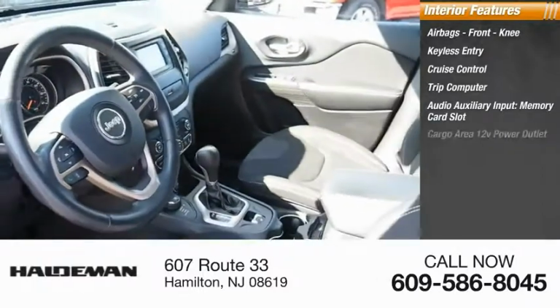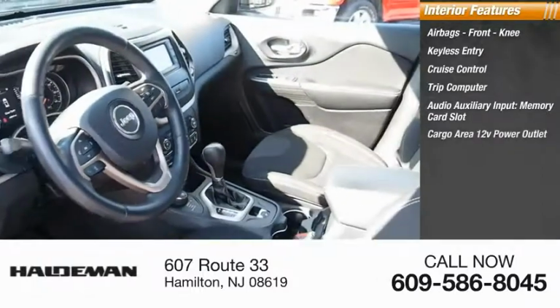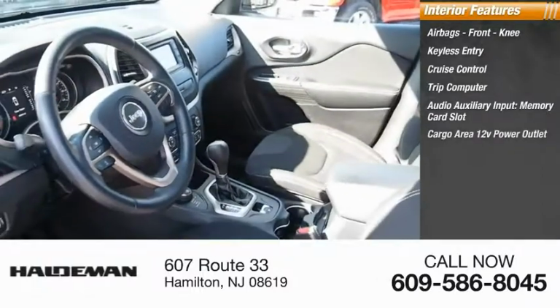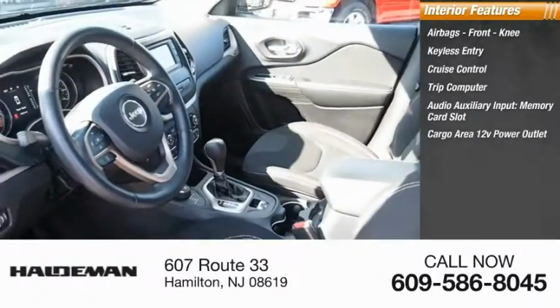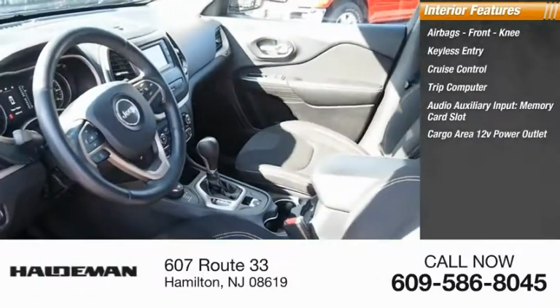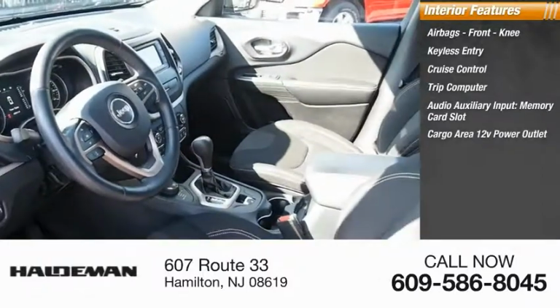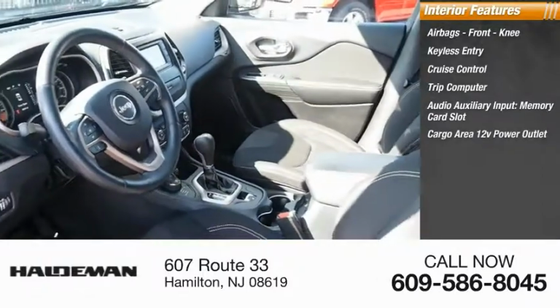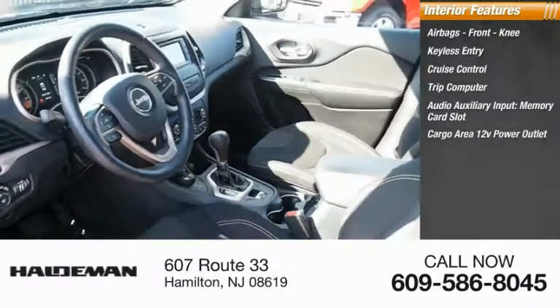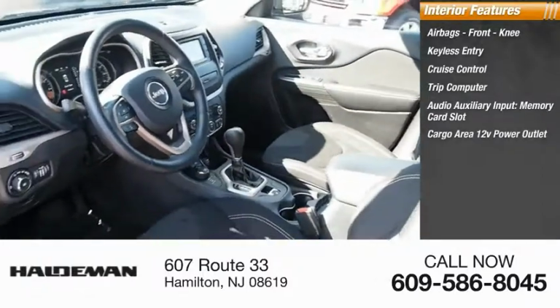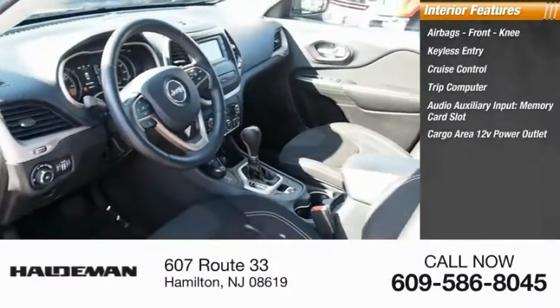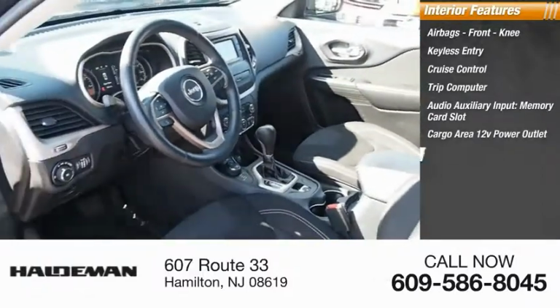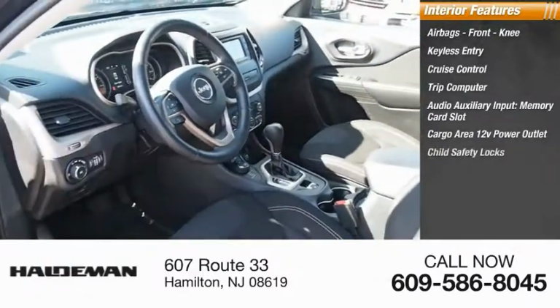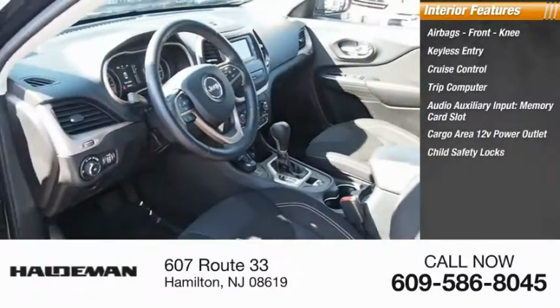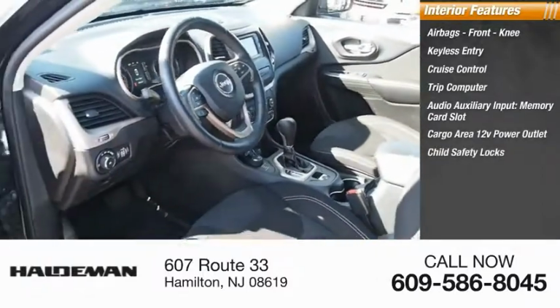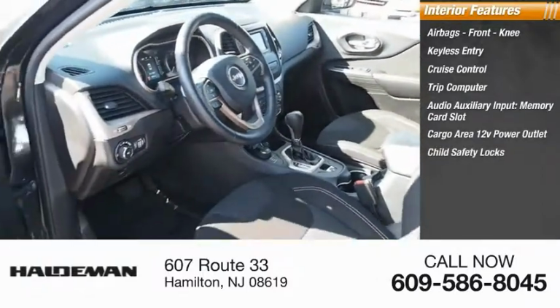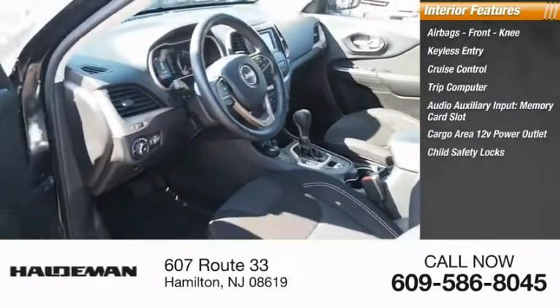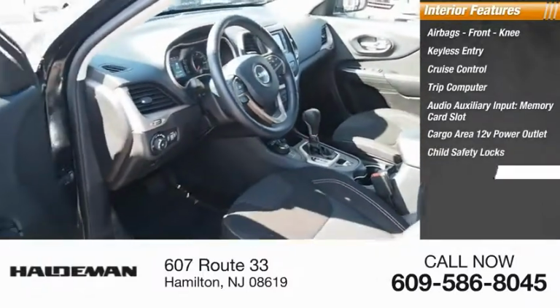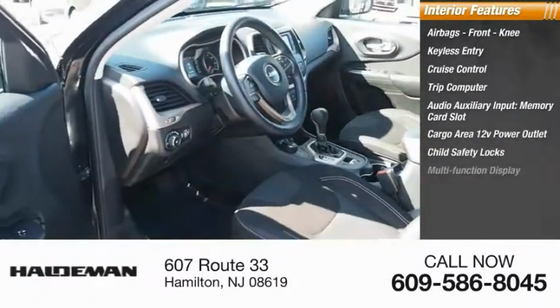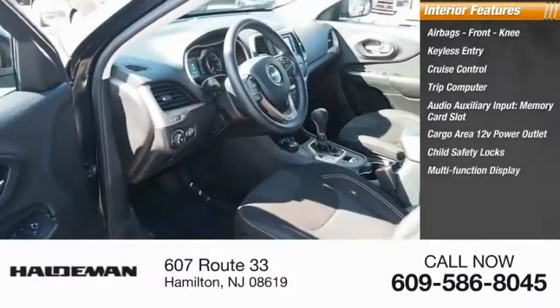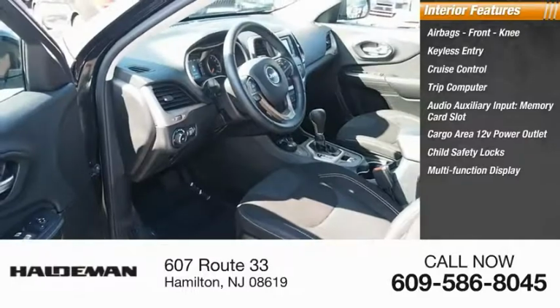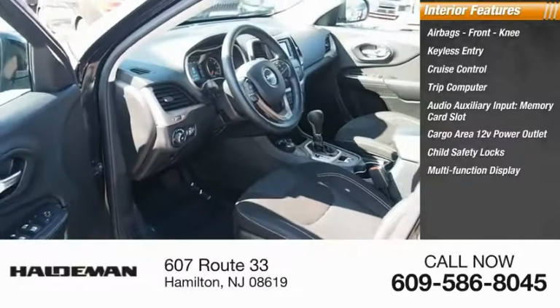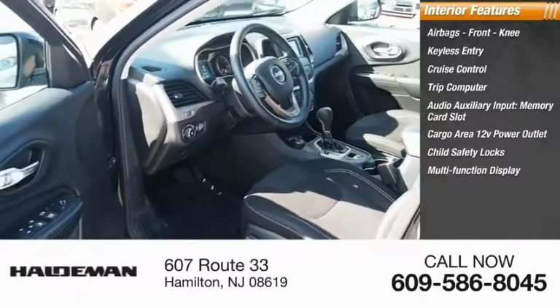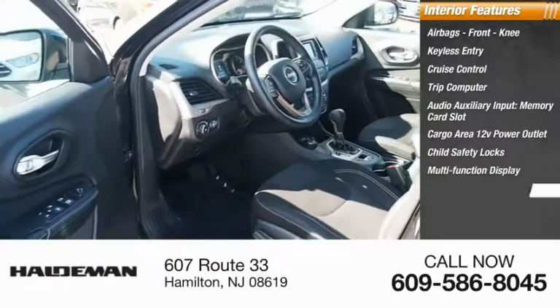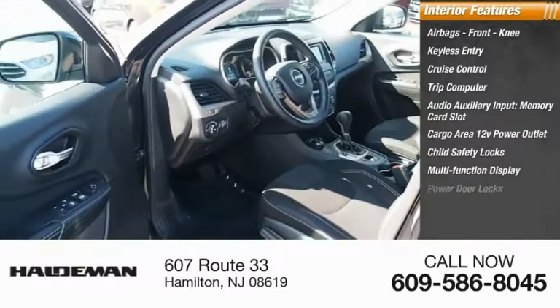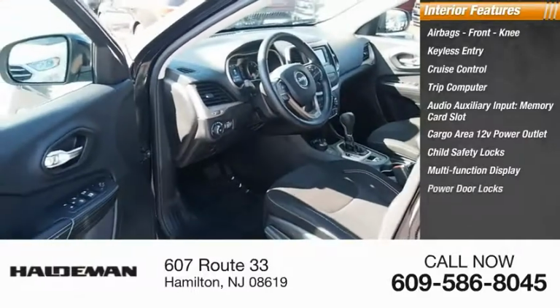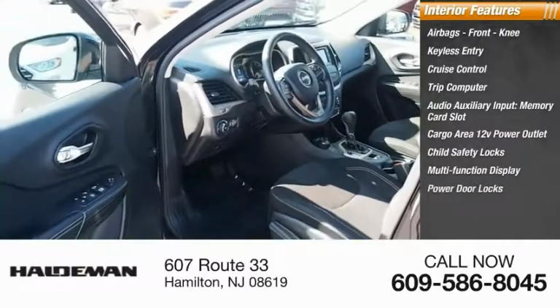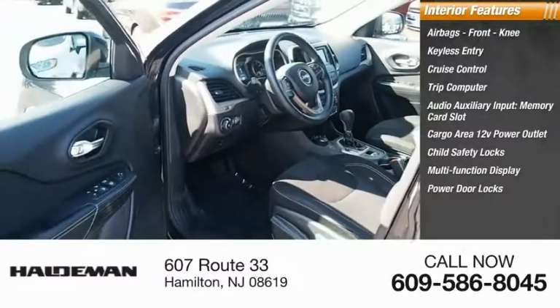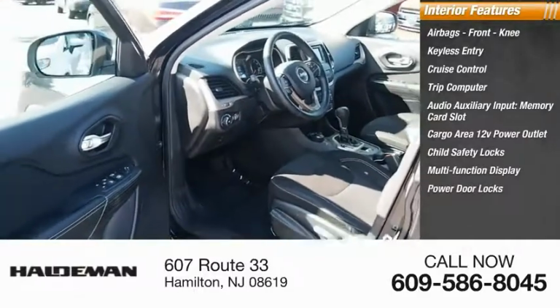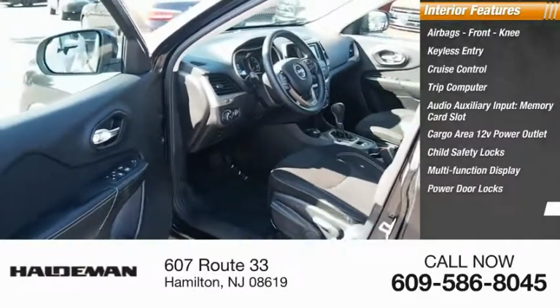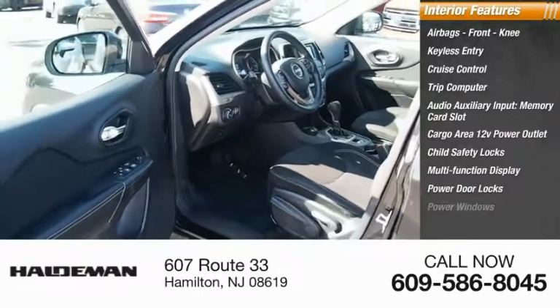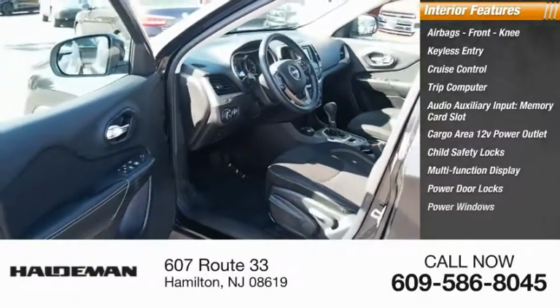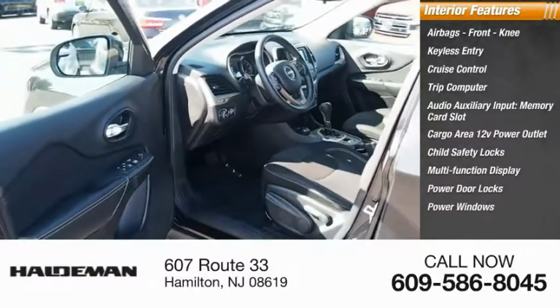Cargo area 12 volt power outlet, child safety locks, multifunction display, power door locks, power windows.